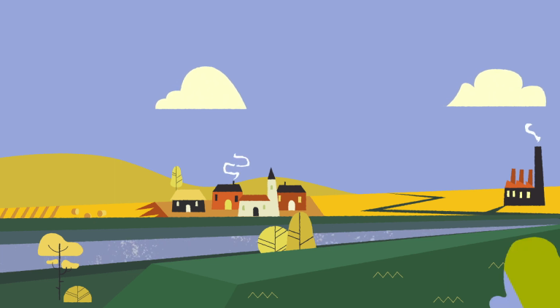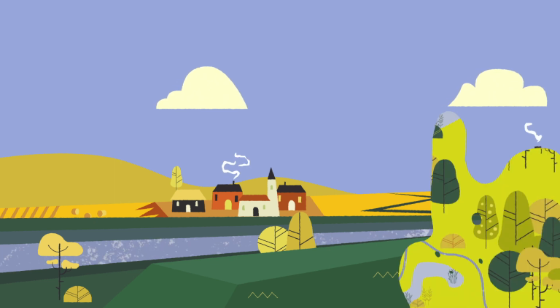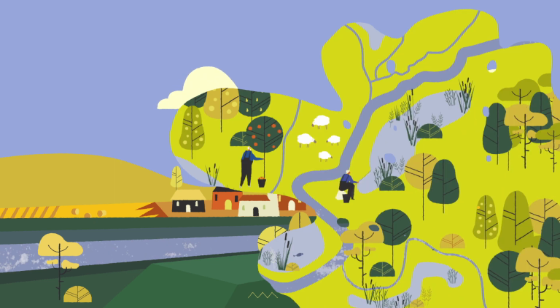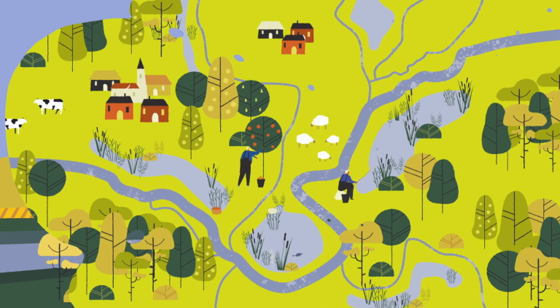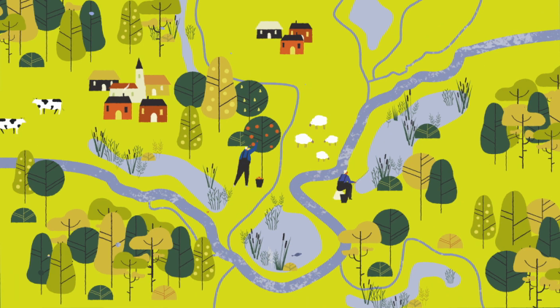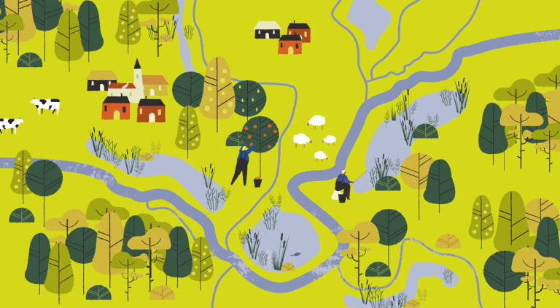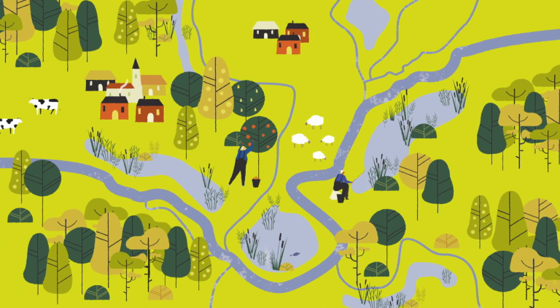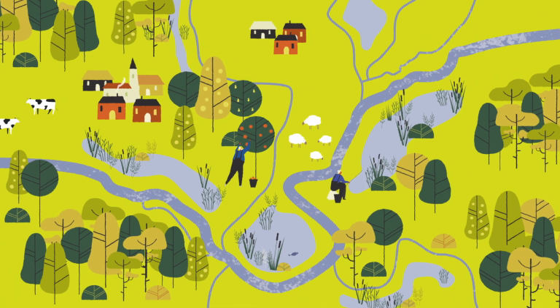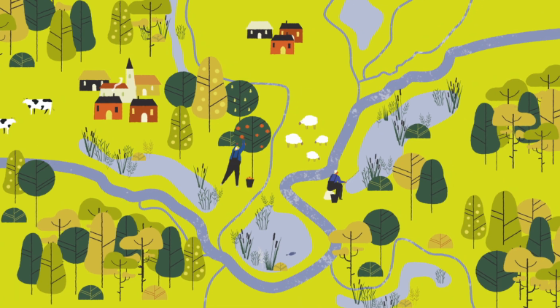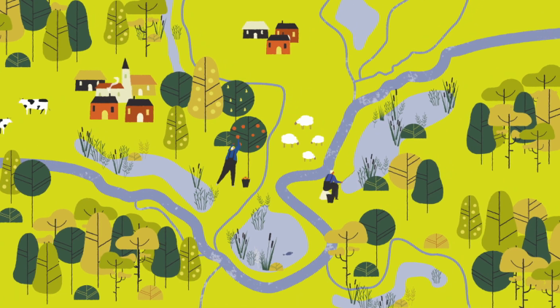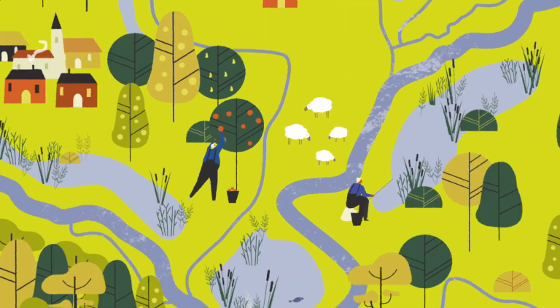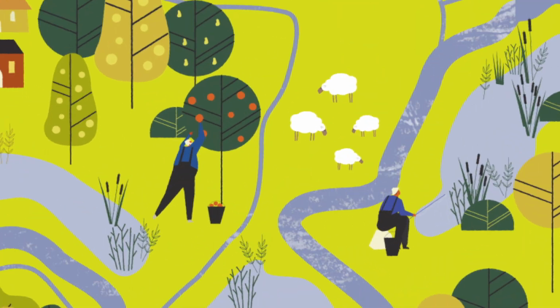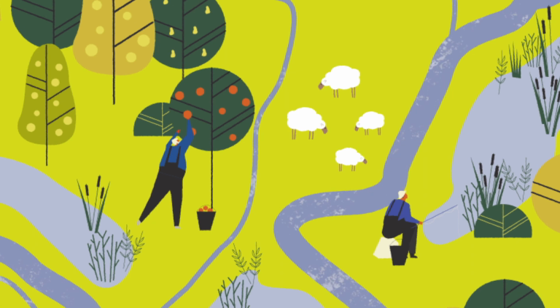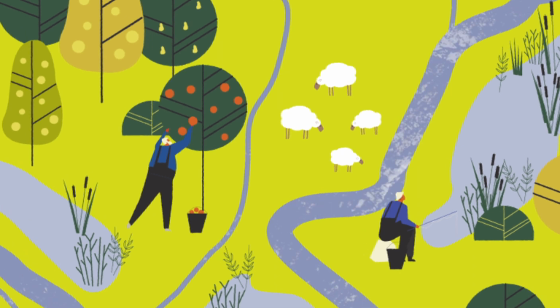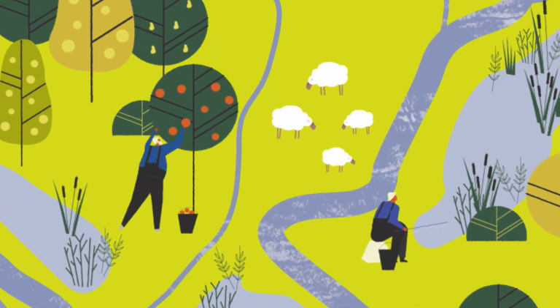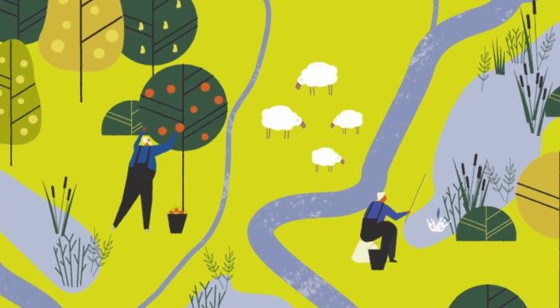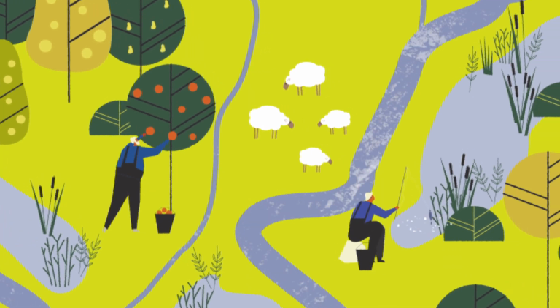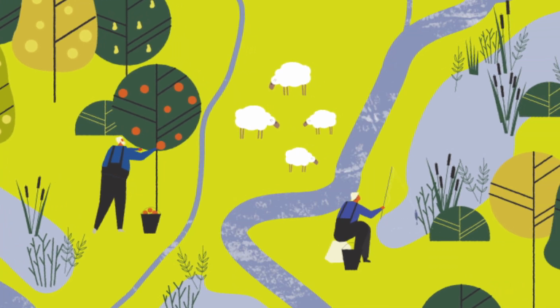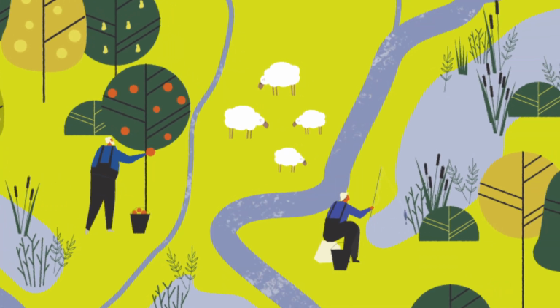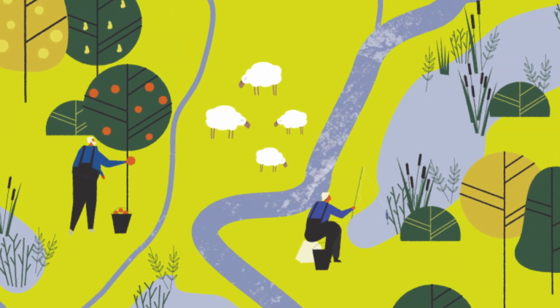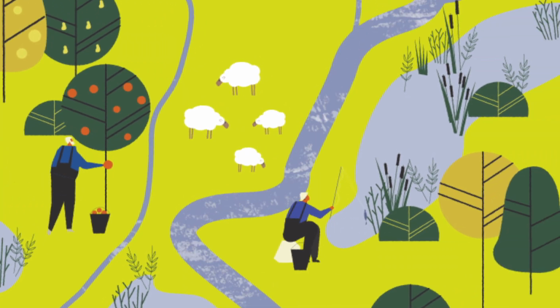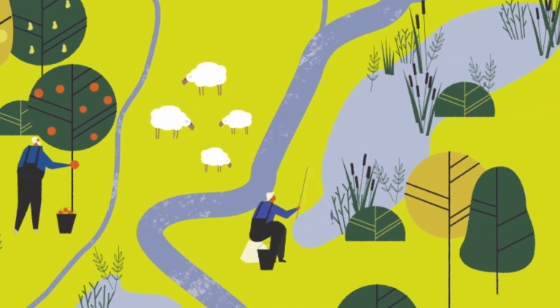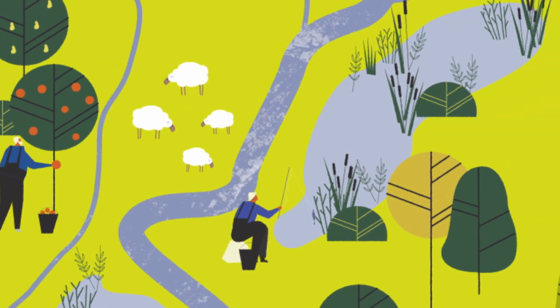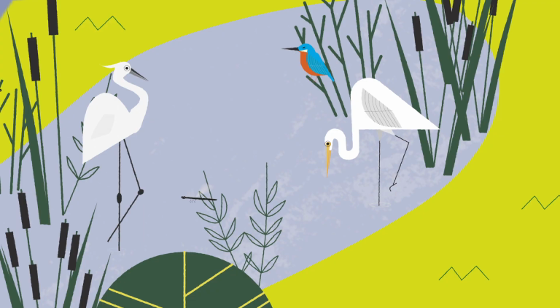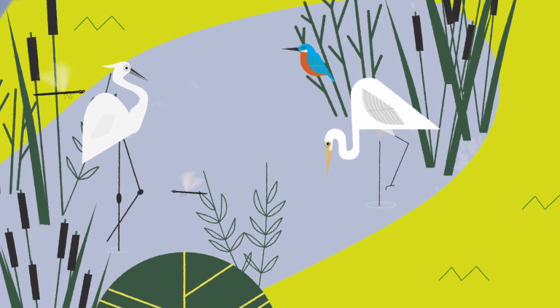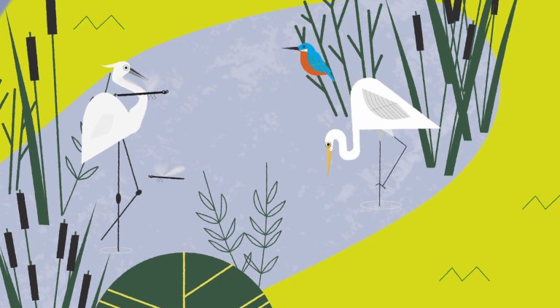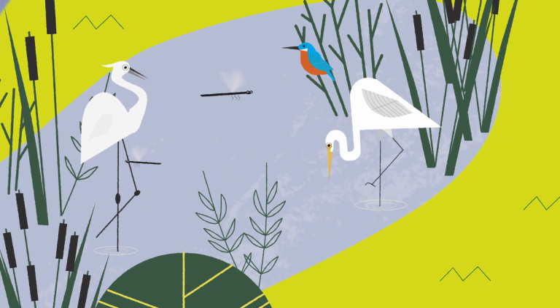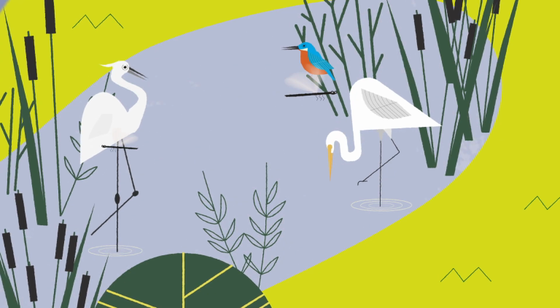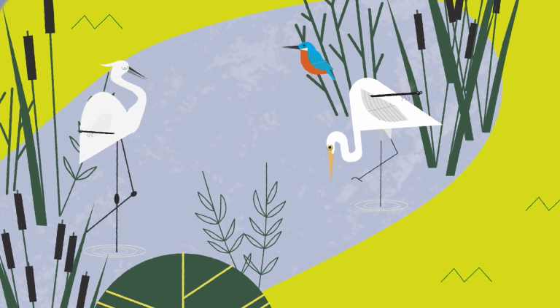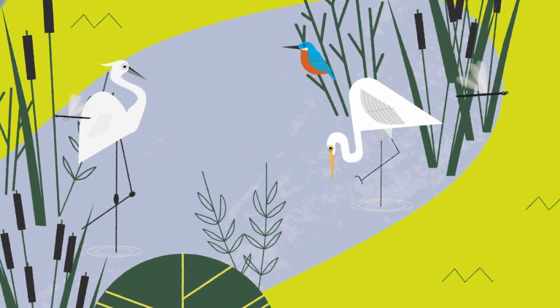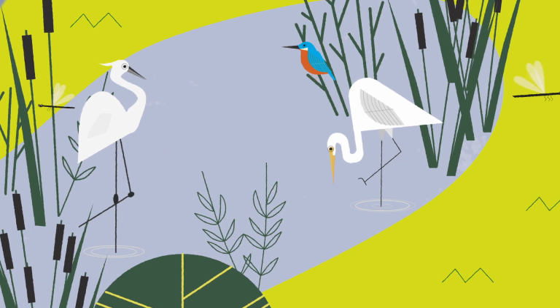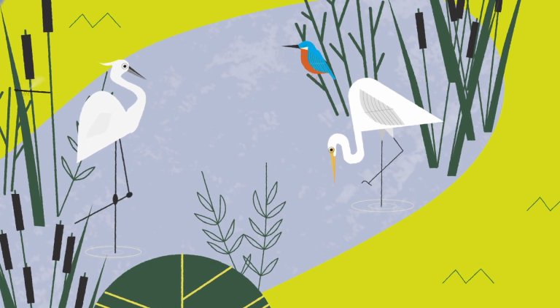Before regulation, floodplains were used in many ways. Wildlife was rich and peculiar.